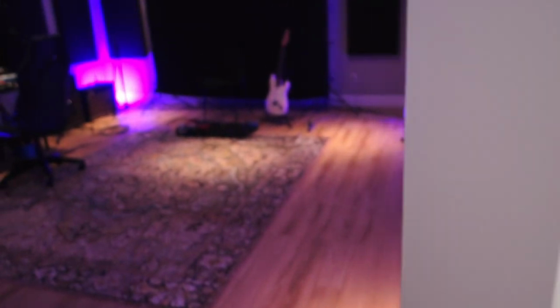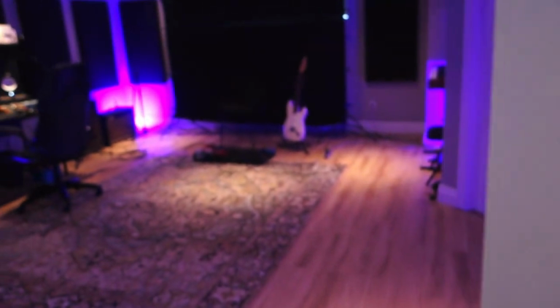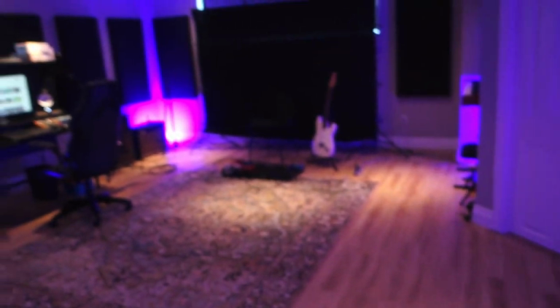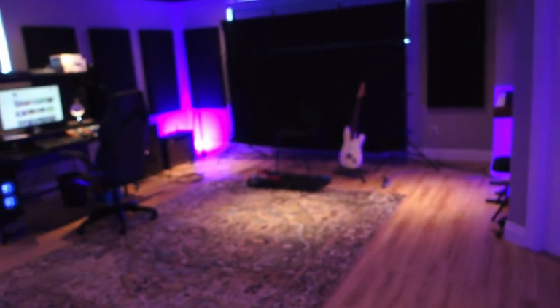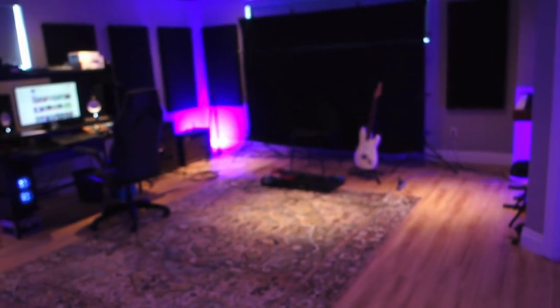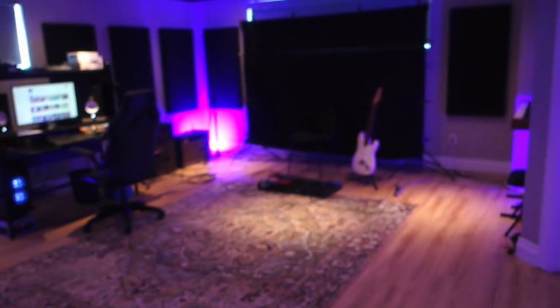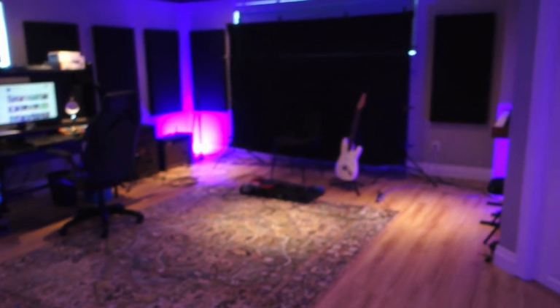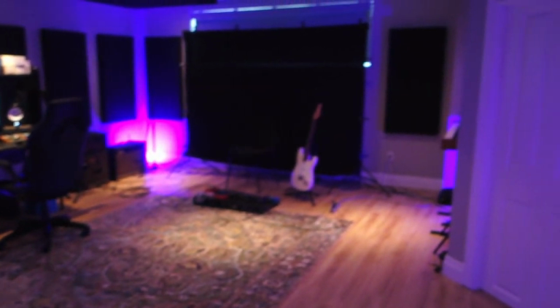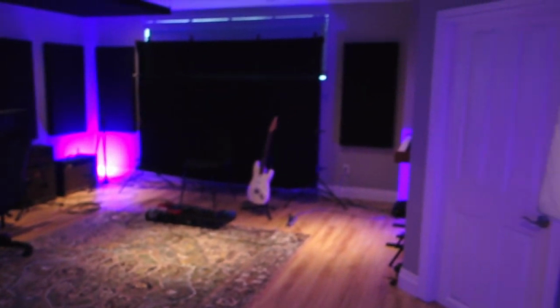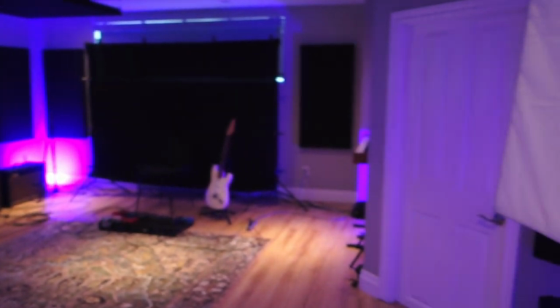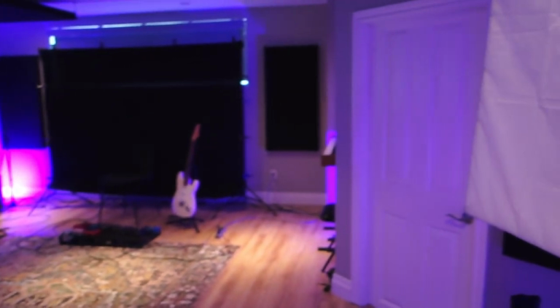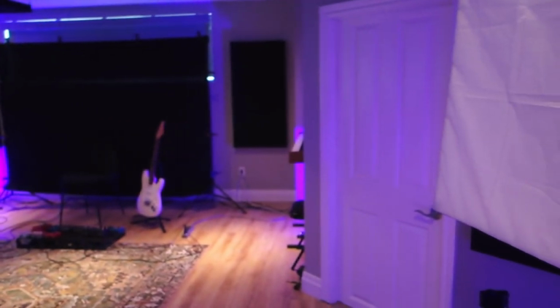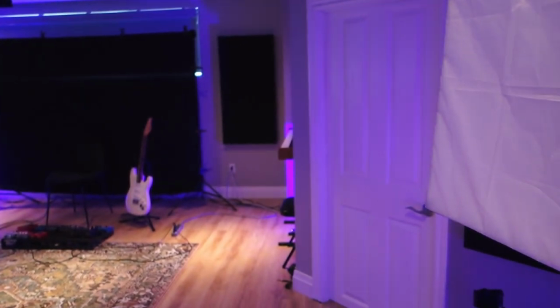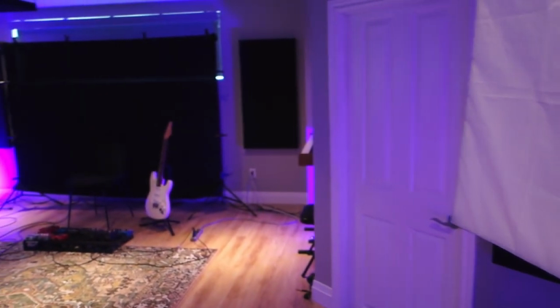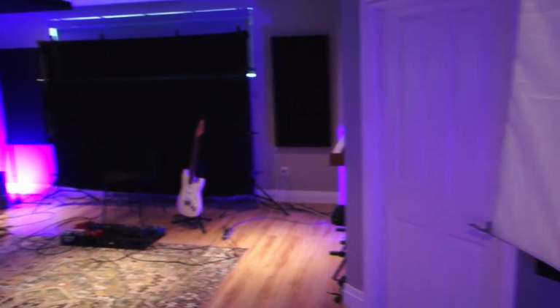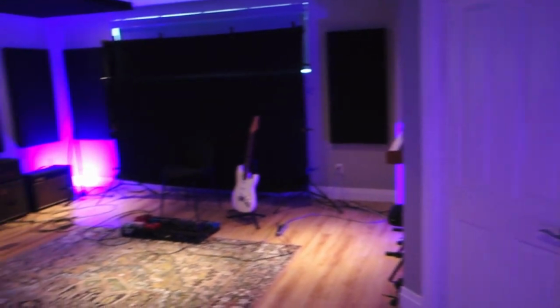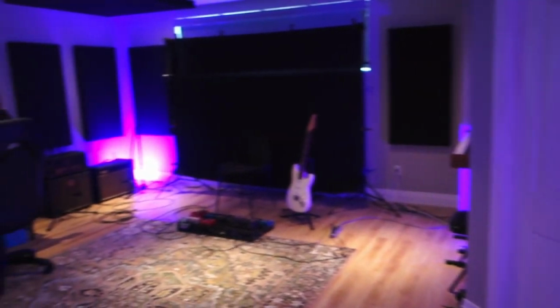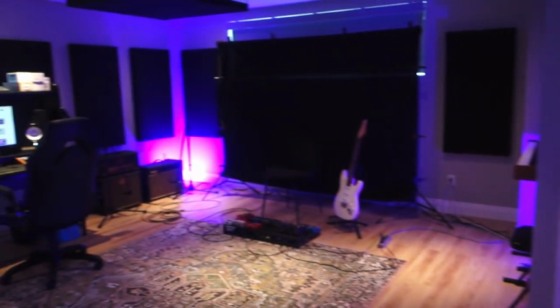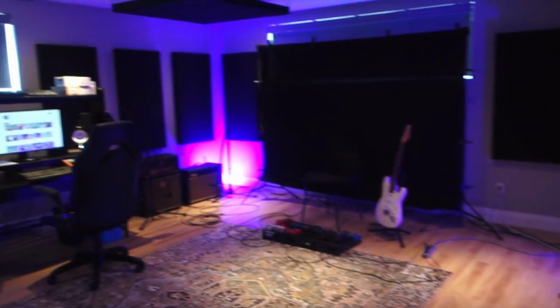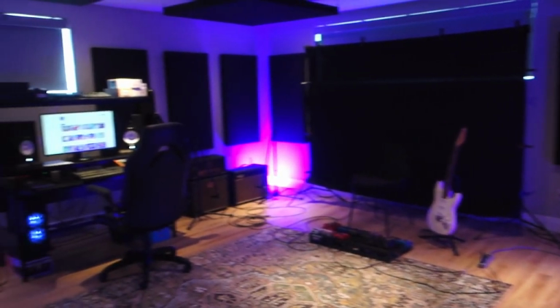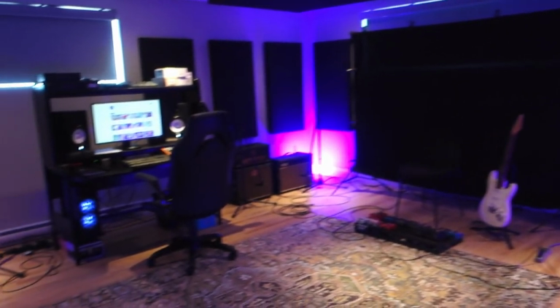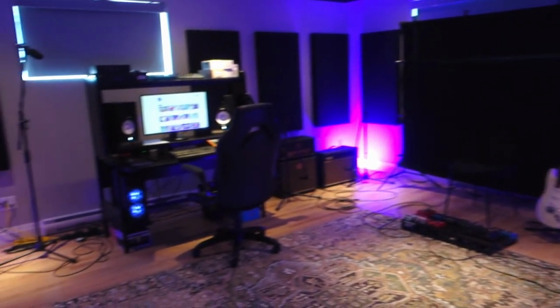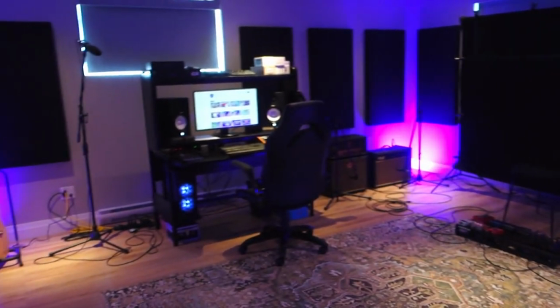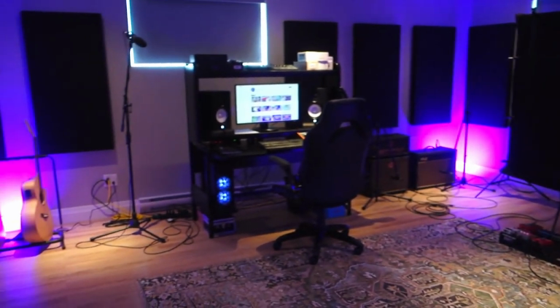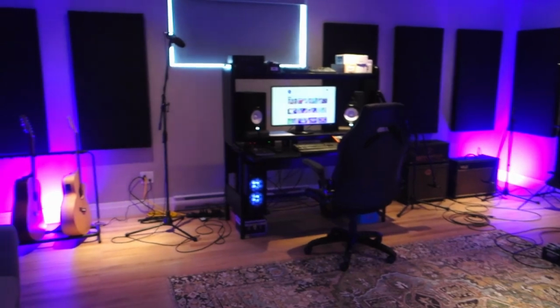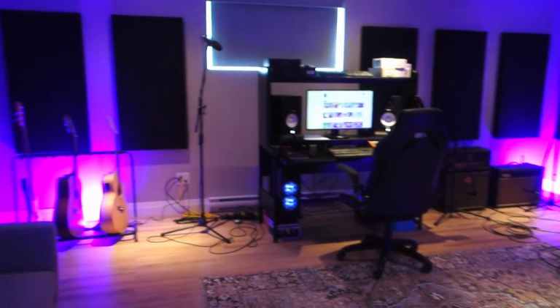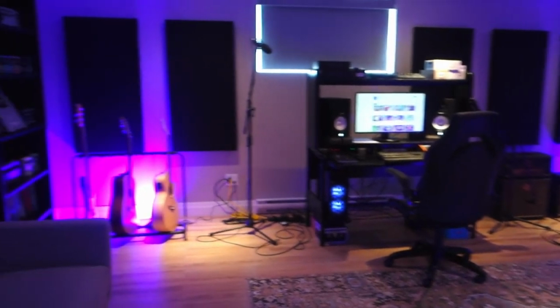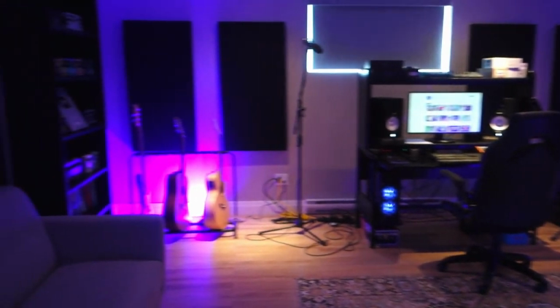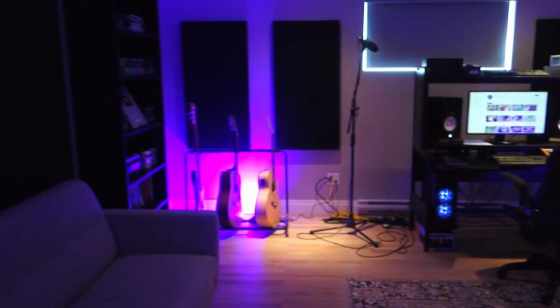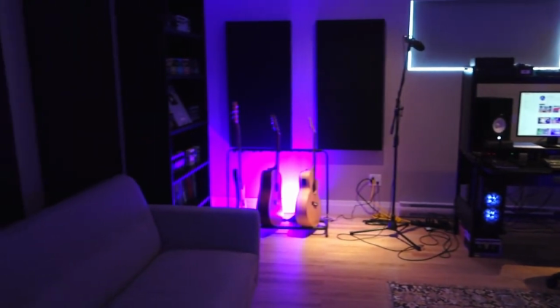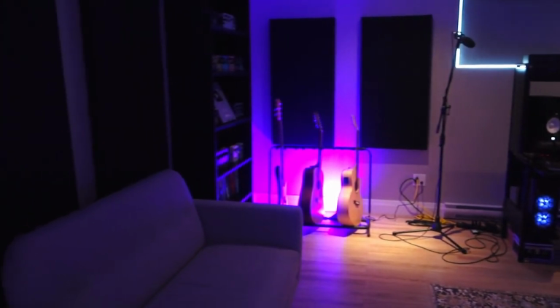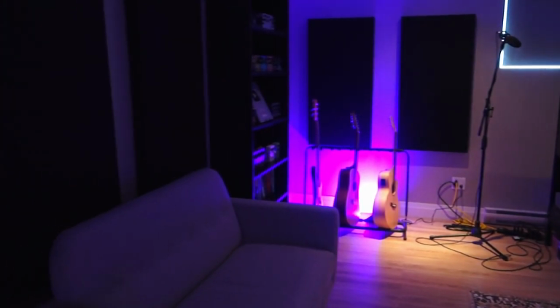Ta-dam! So that's my new studio space. It's really really awesome.